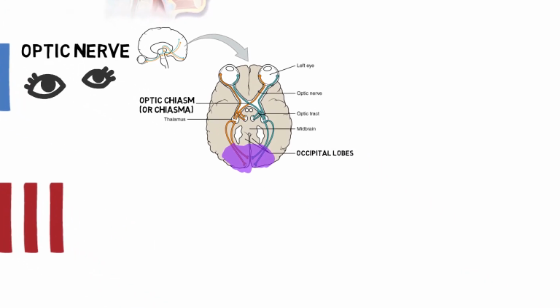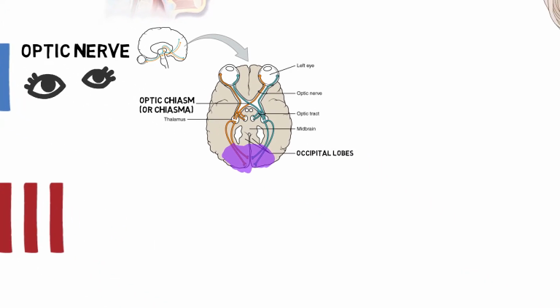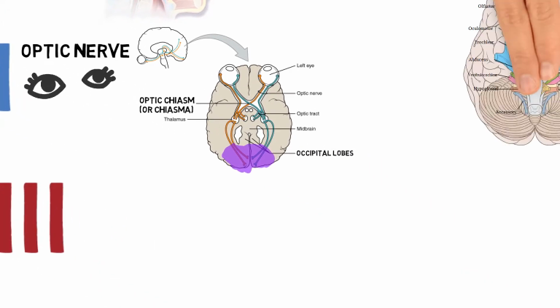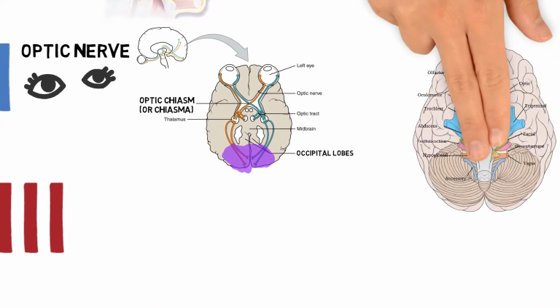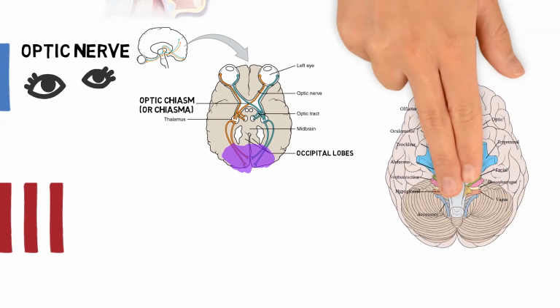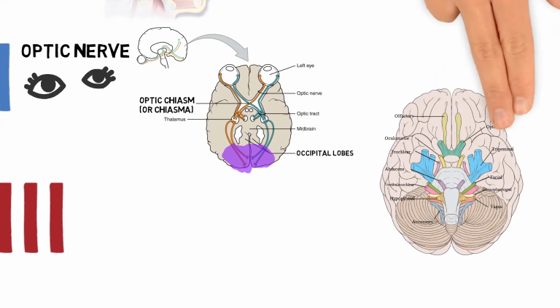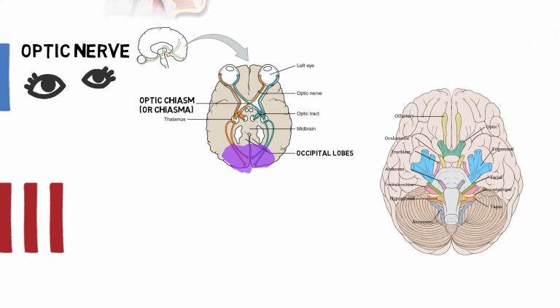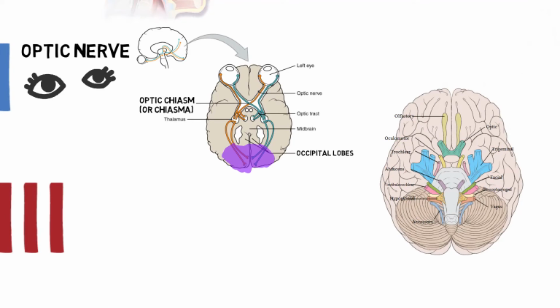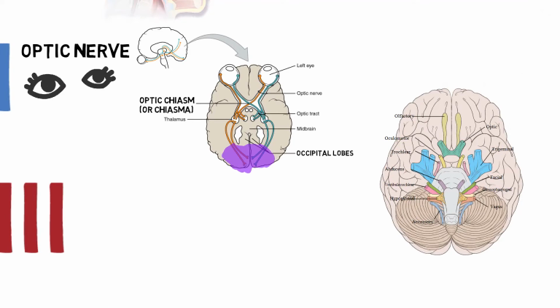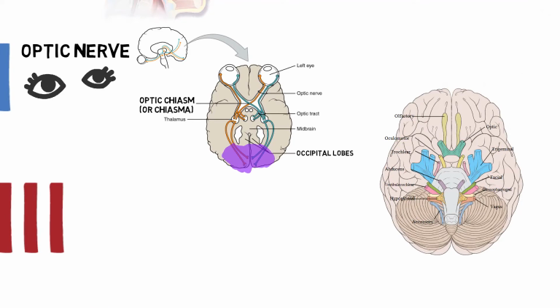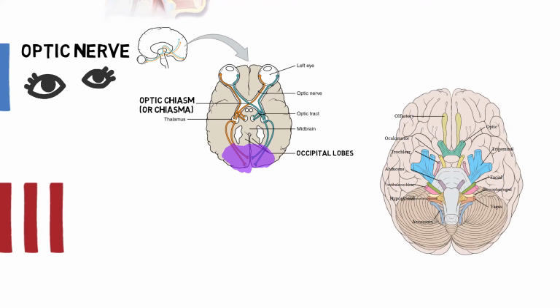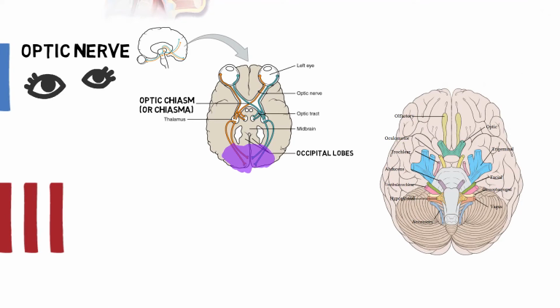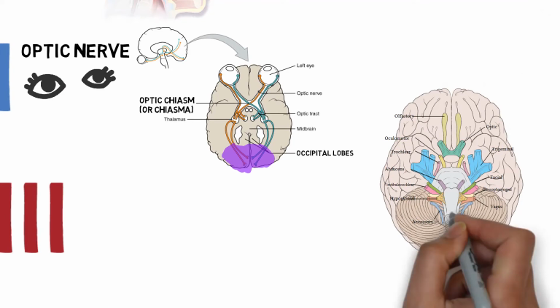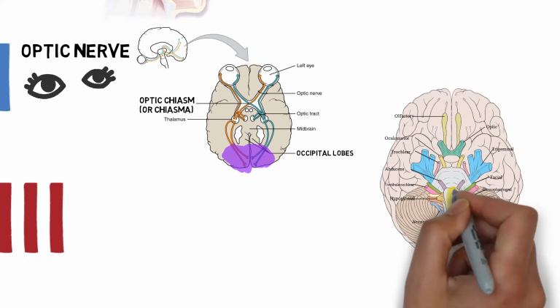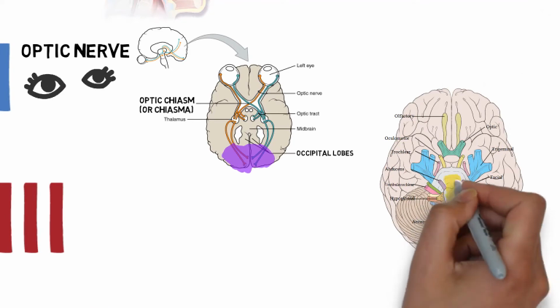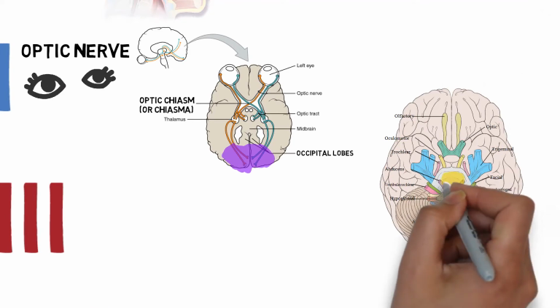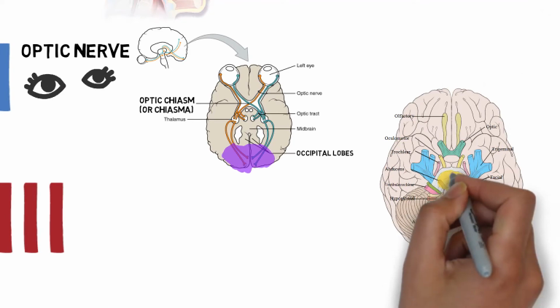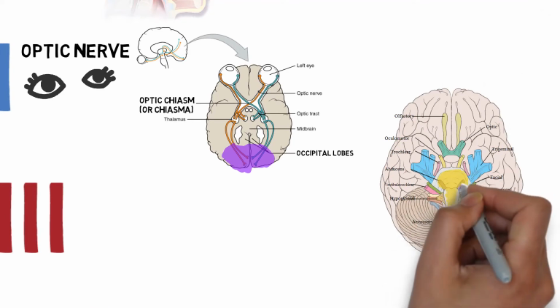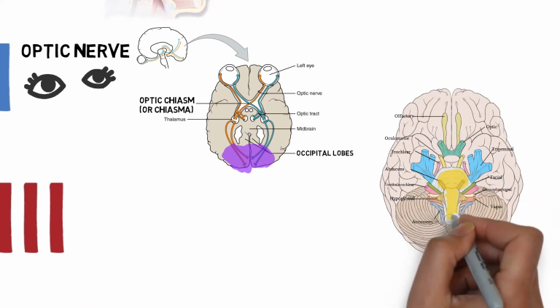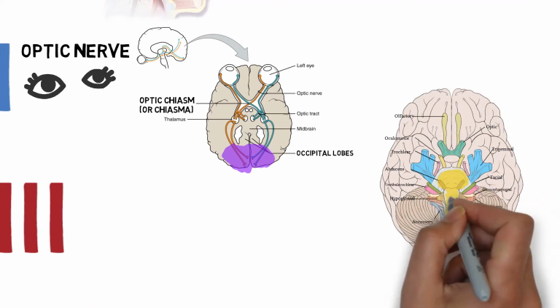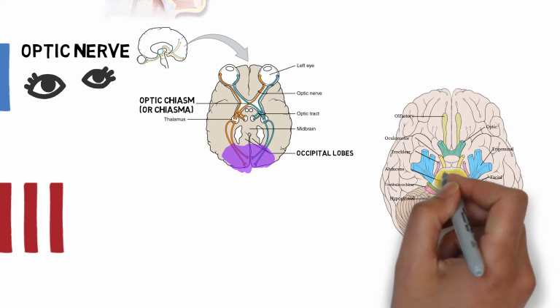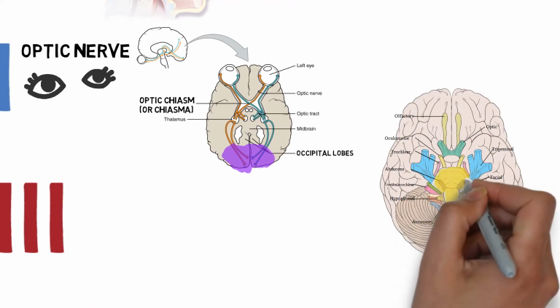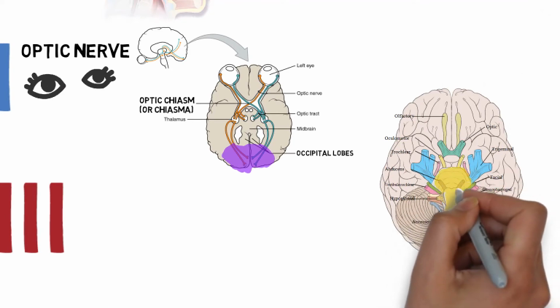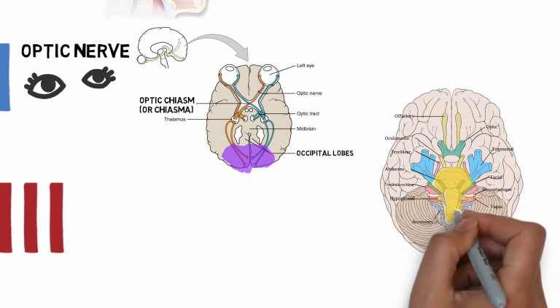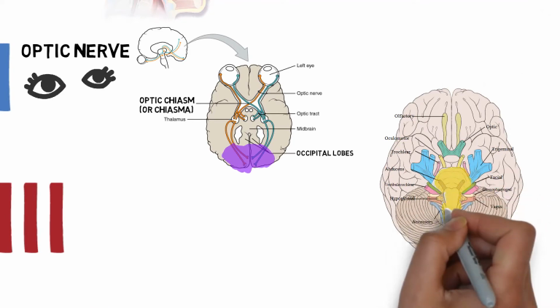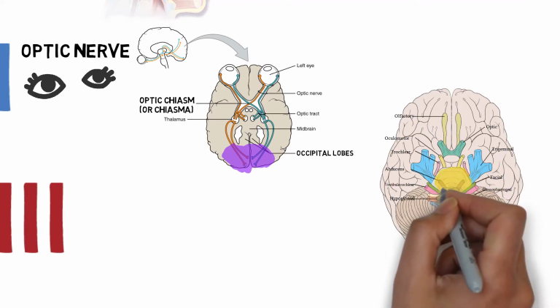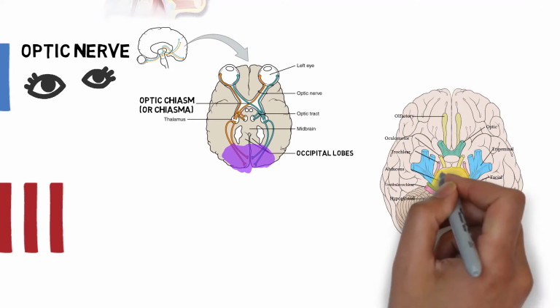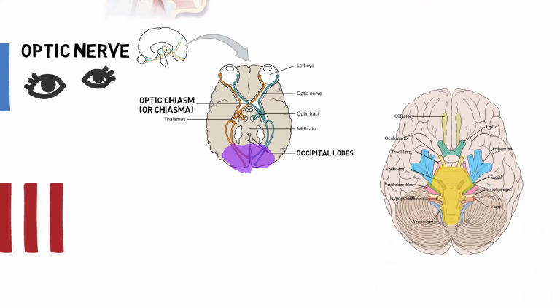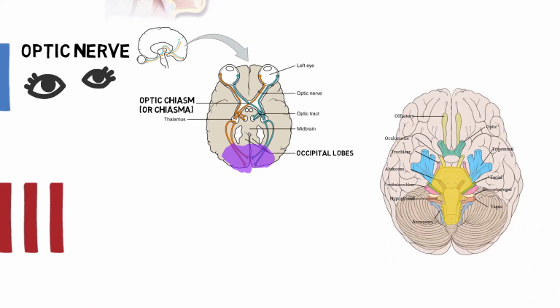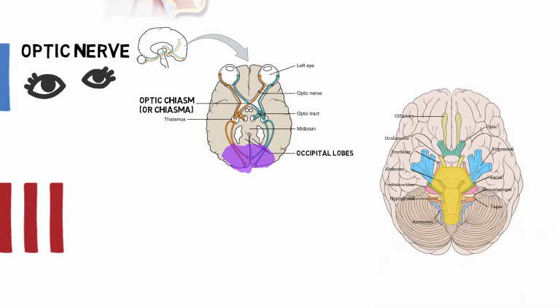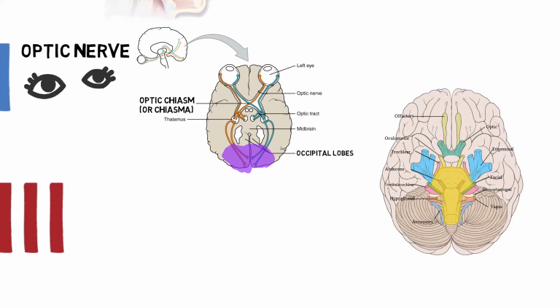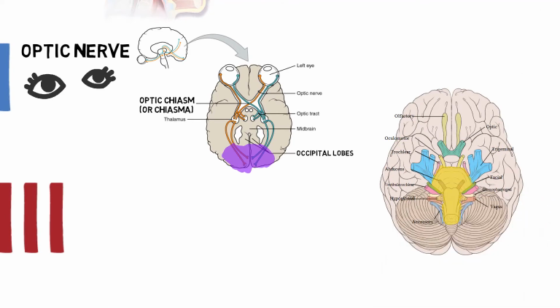Unlike cranial nerves 1 and 2, cranial nerves 3 through 12 all pass through the brainstem.